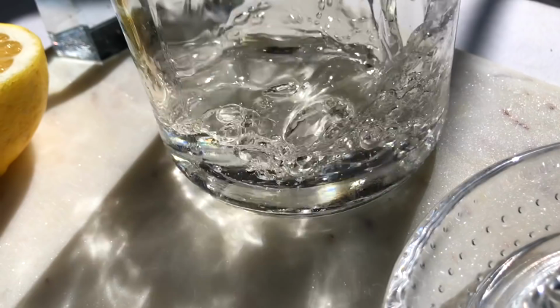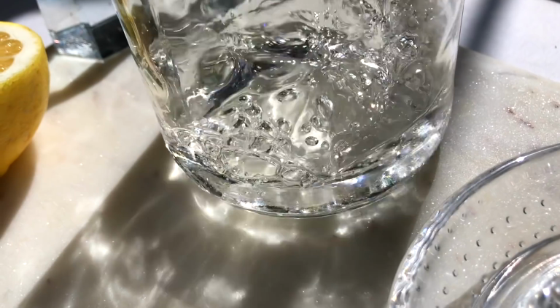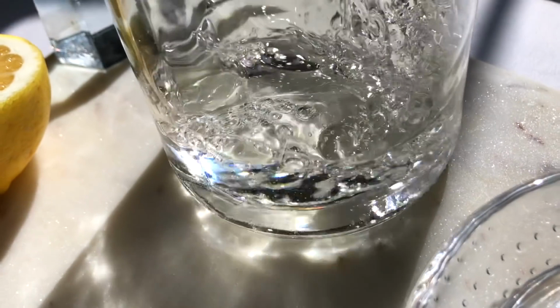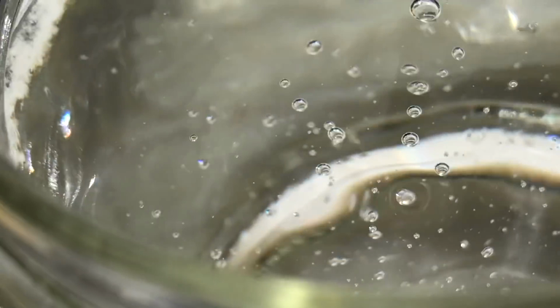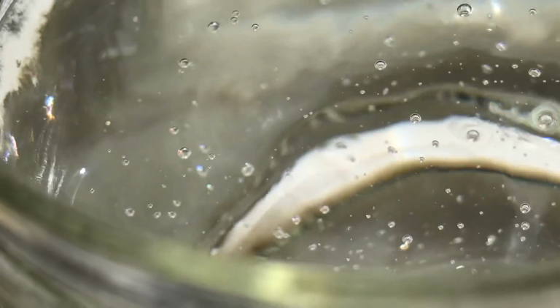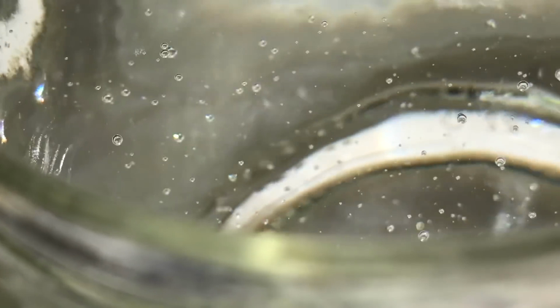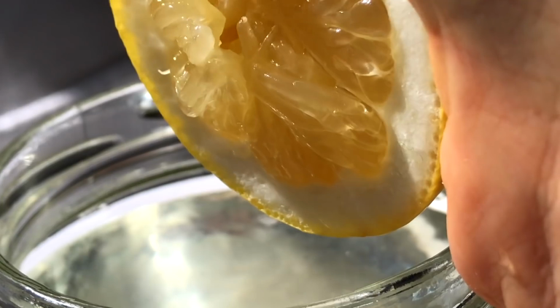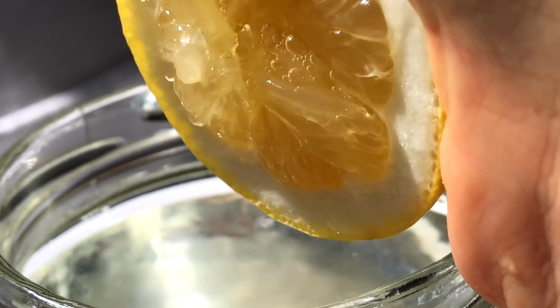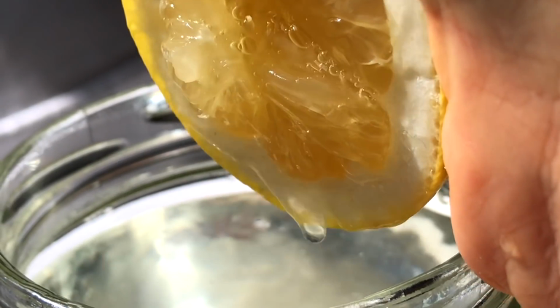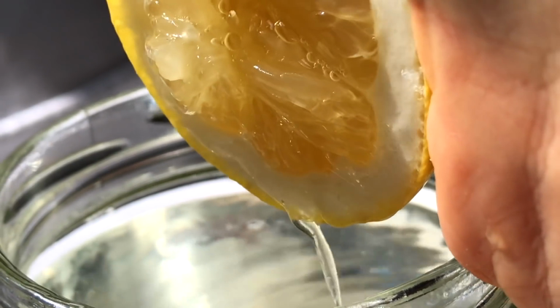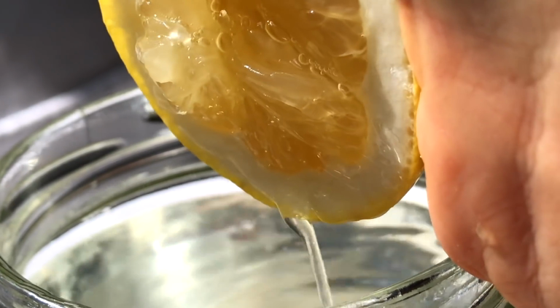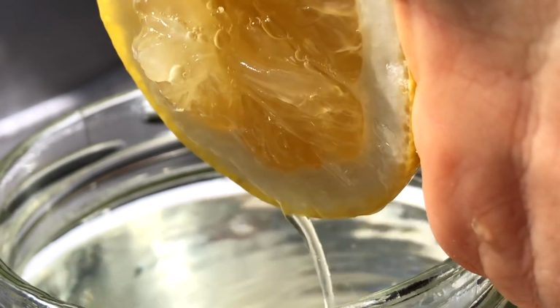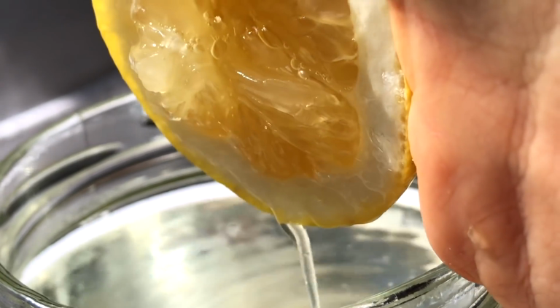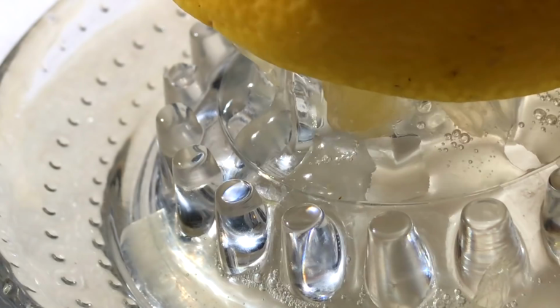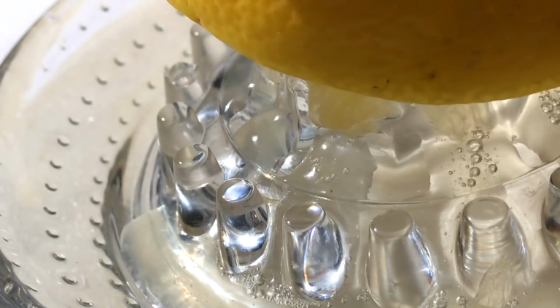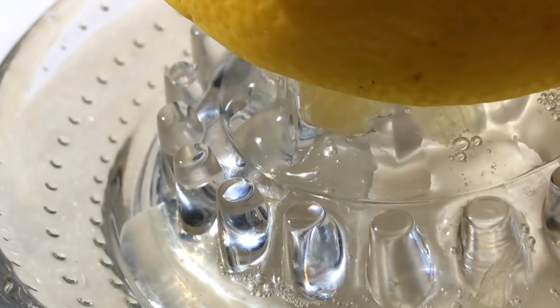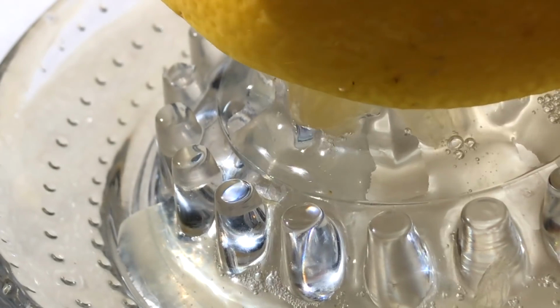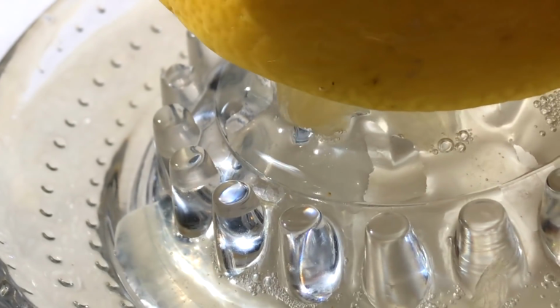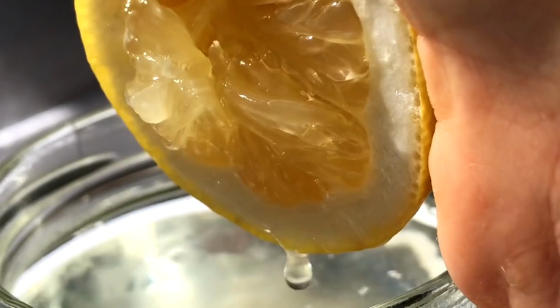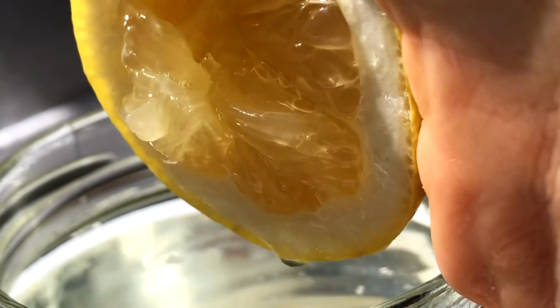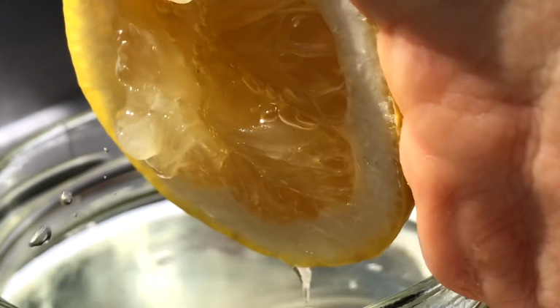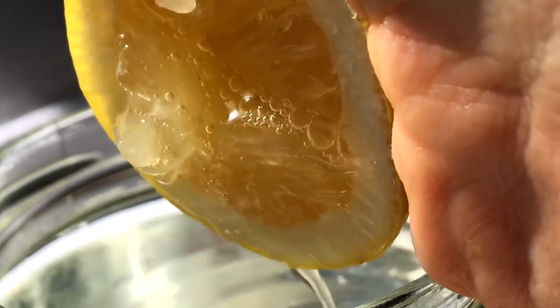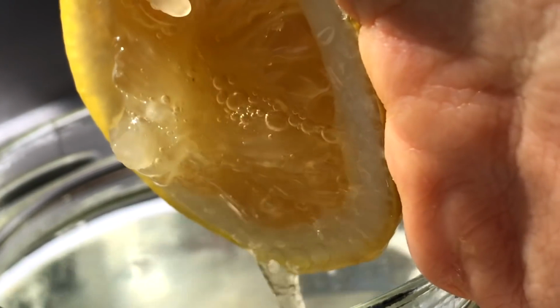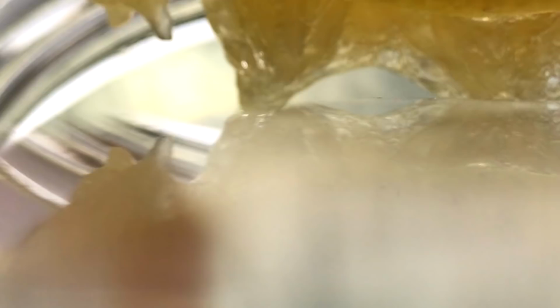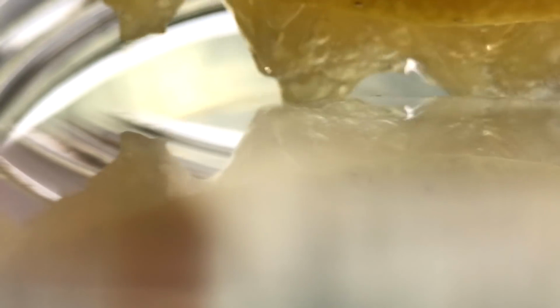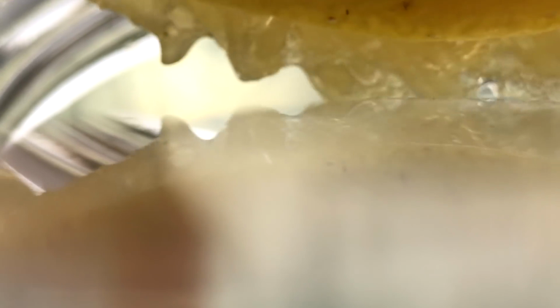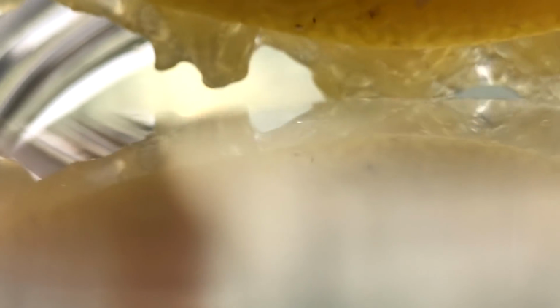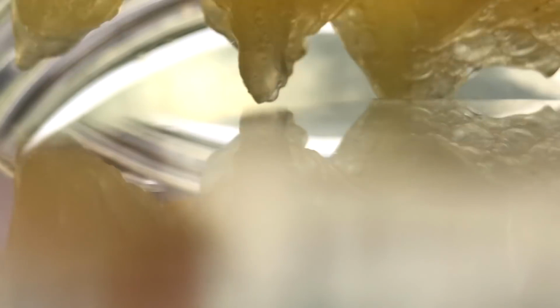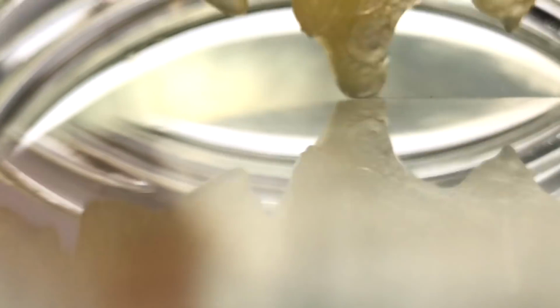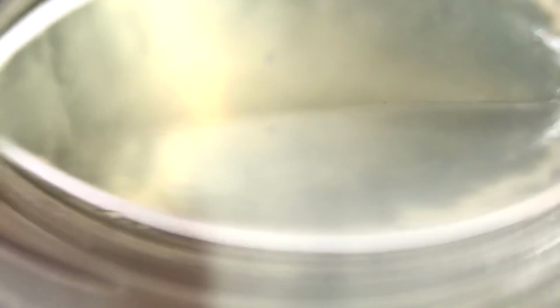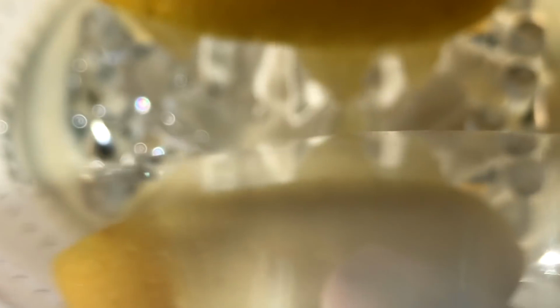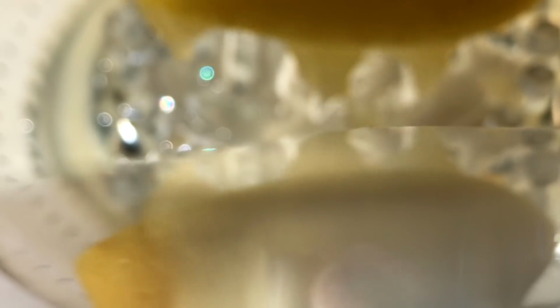Lastly, I make sure to get in water with fresh squeezed lemon, which further helps those toxins in my lymph drain and move out of my body.